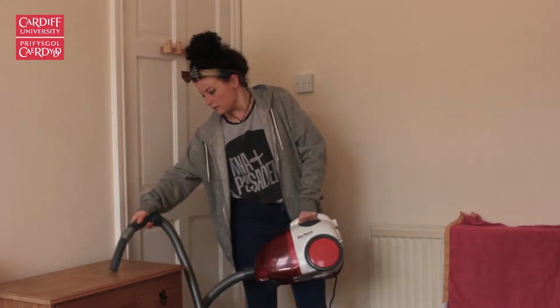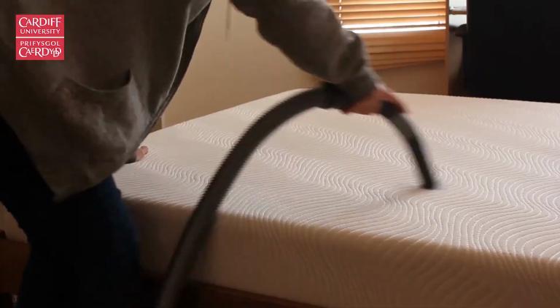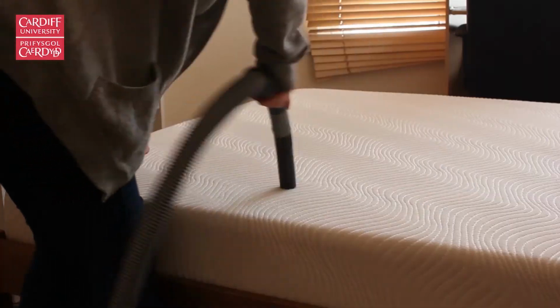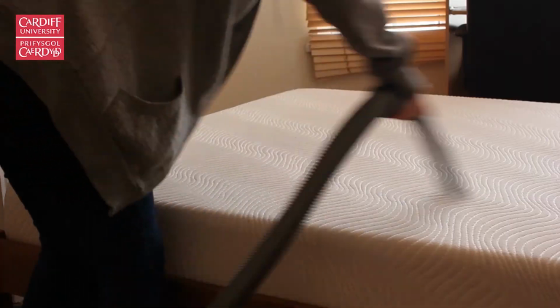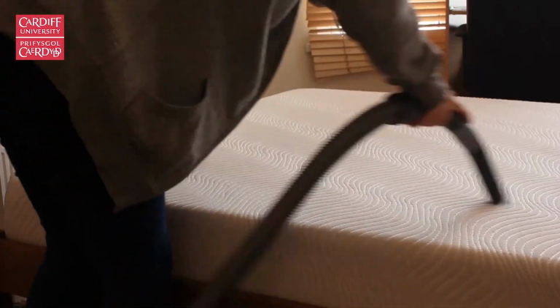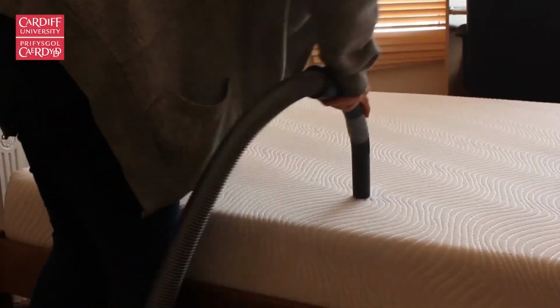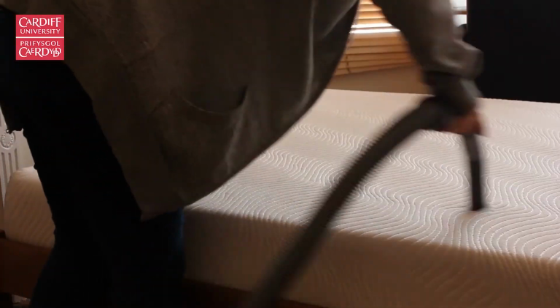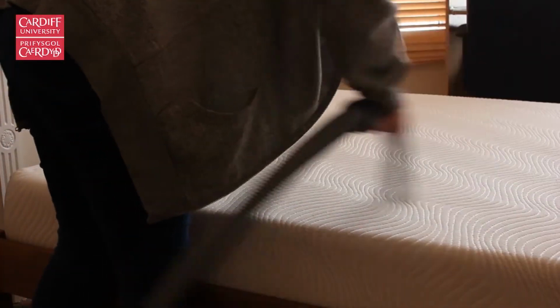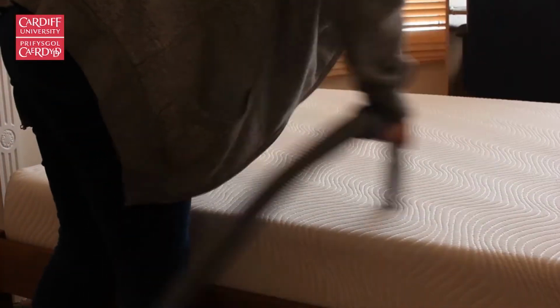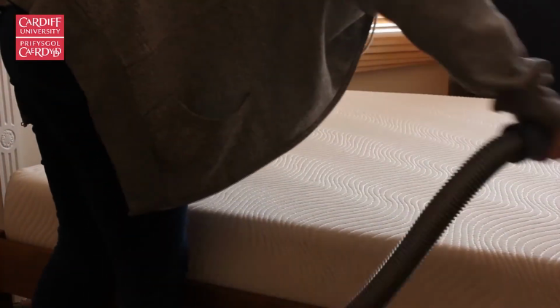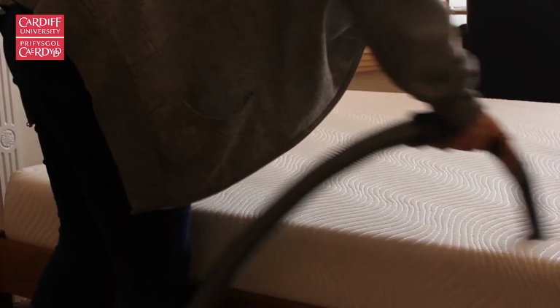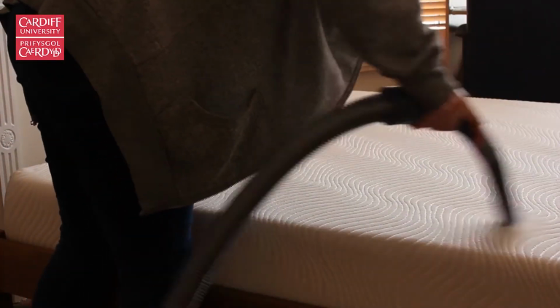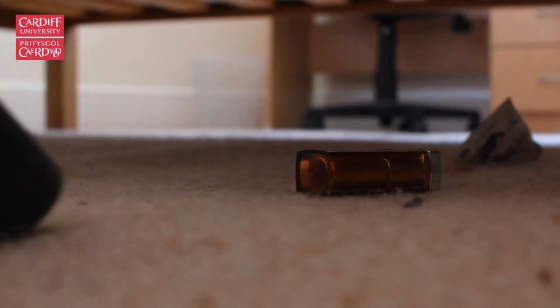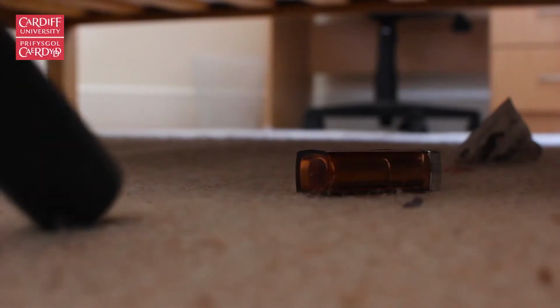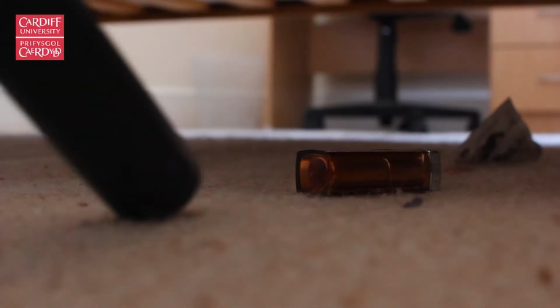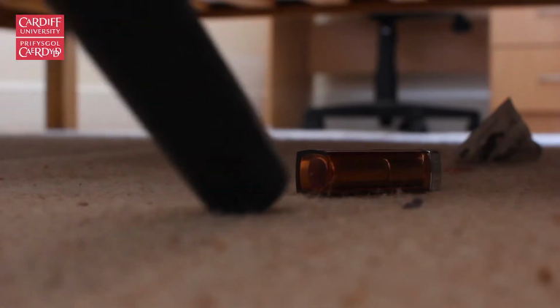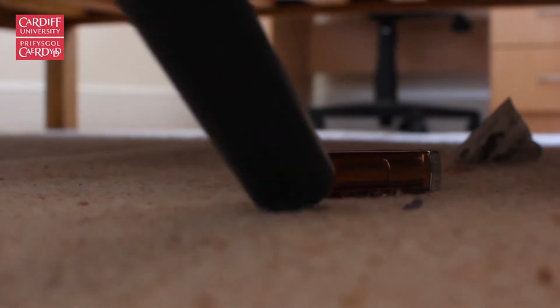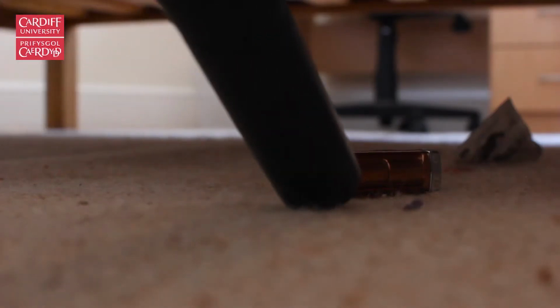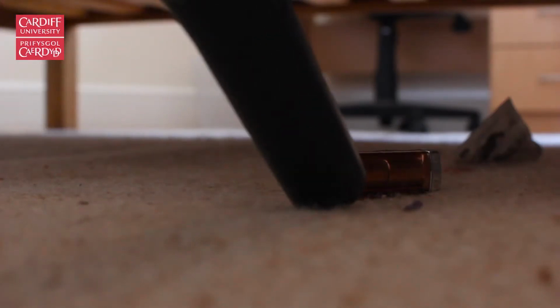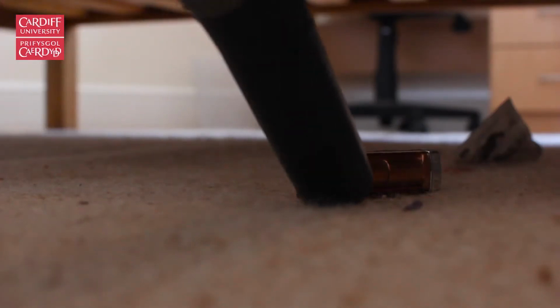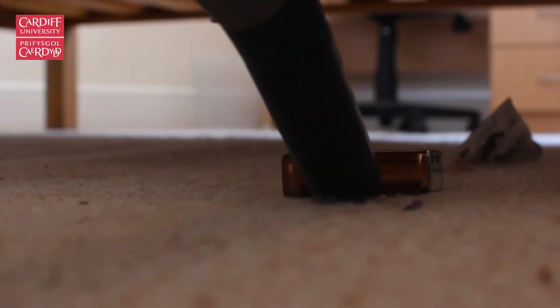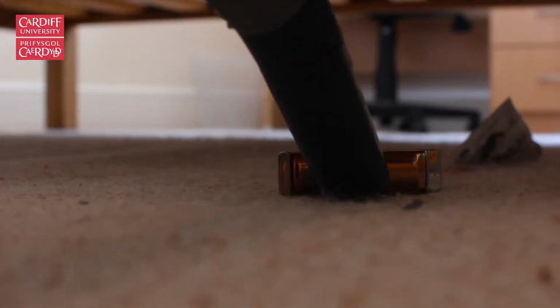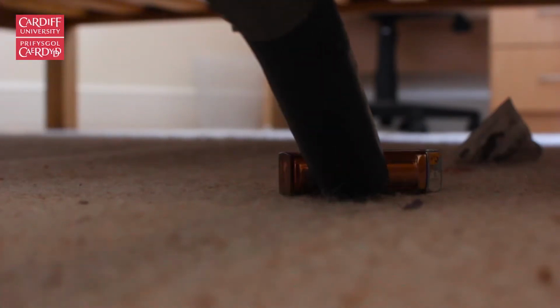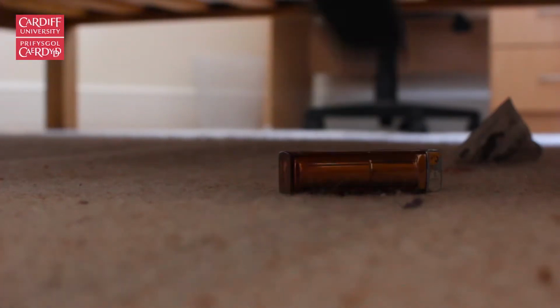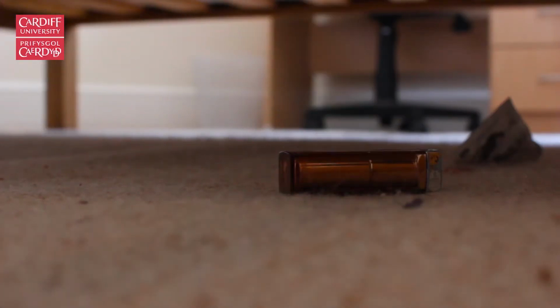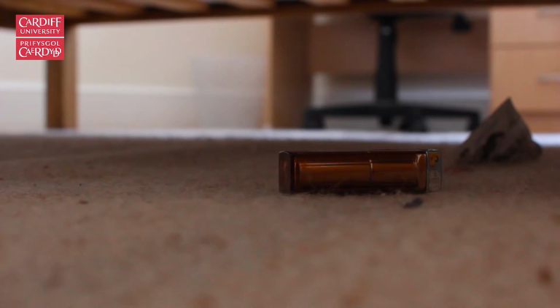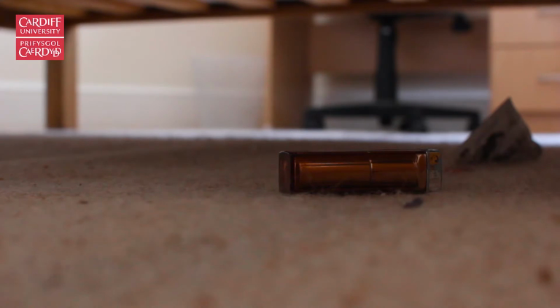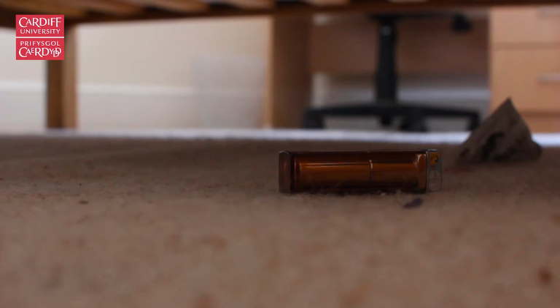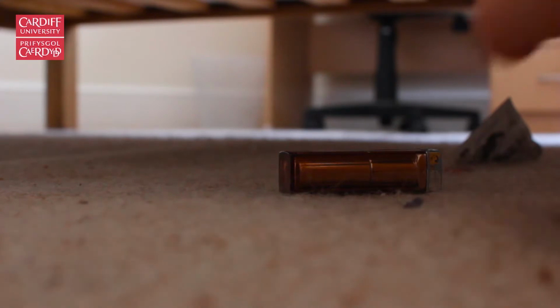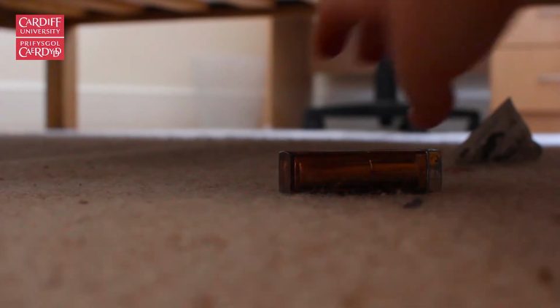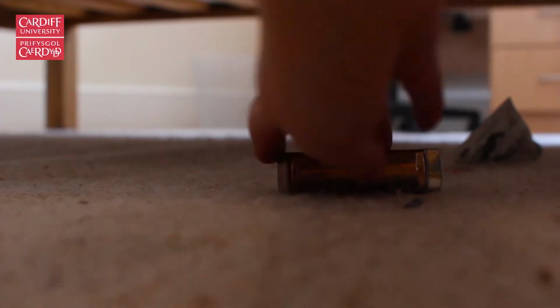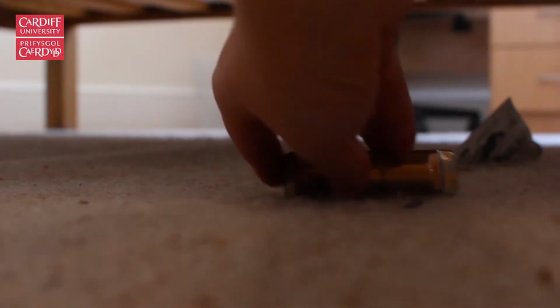Everyone should be responsible for cleaning their own room. Remember to clean and hoover your mattress and underneath all of your furniture — you'd be surprised what you might find.